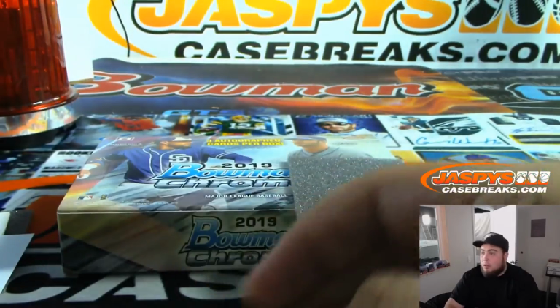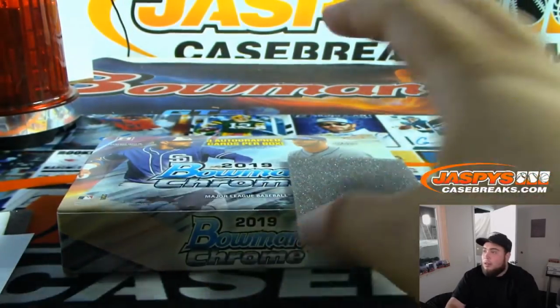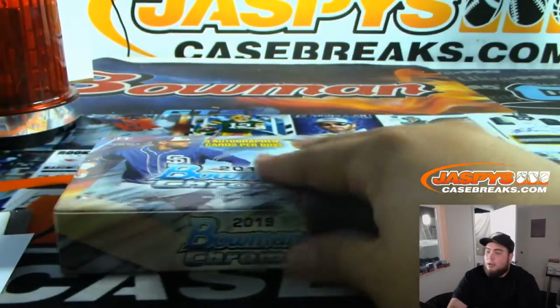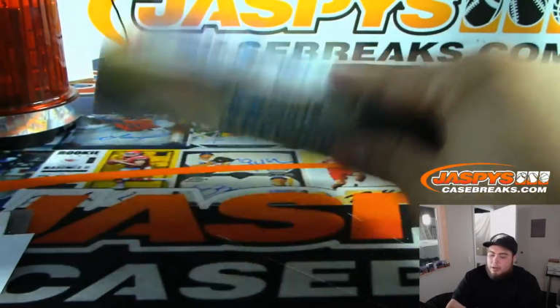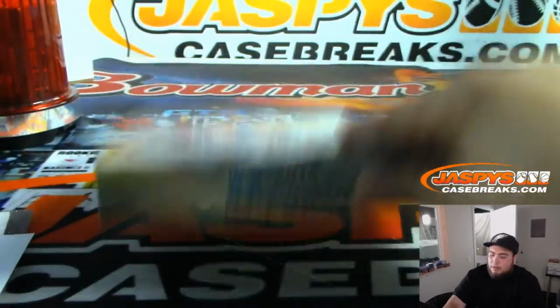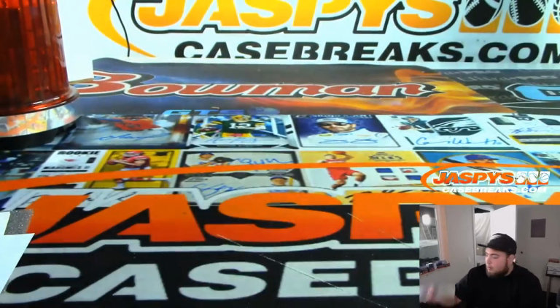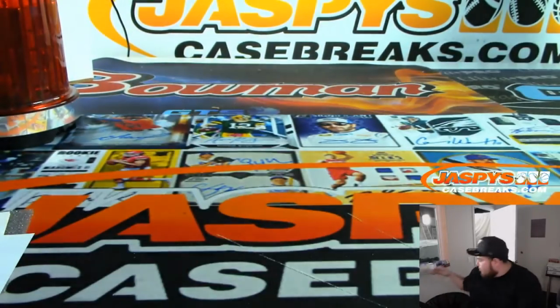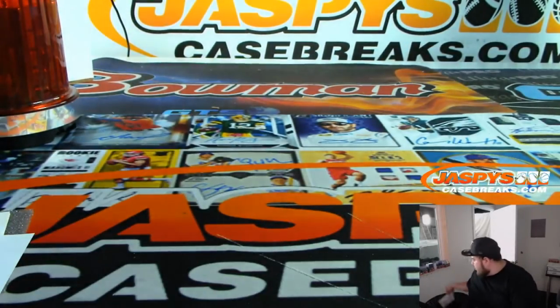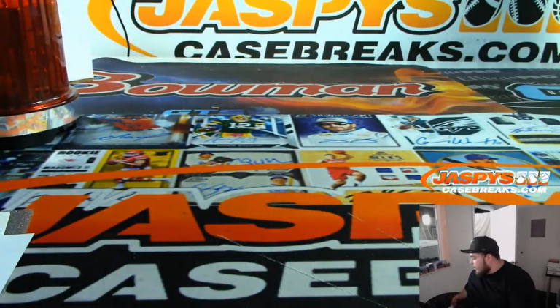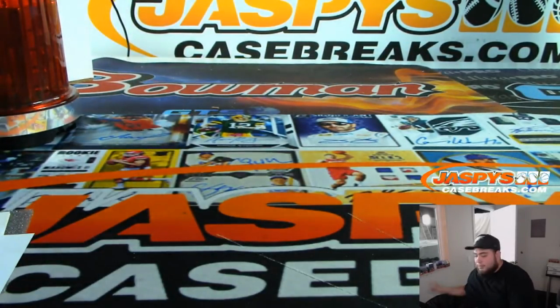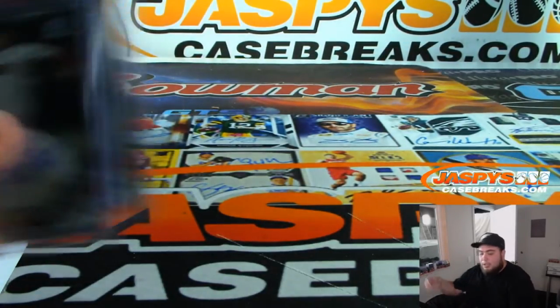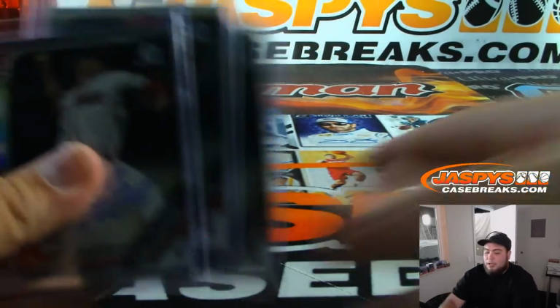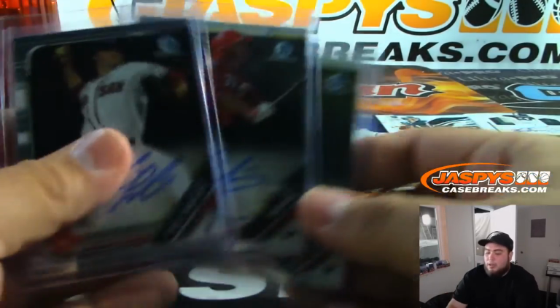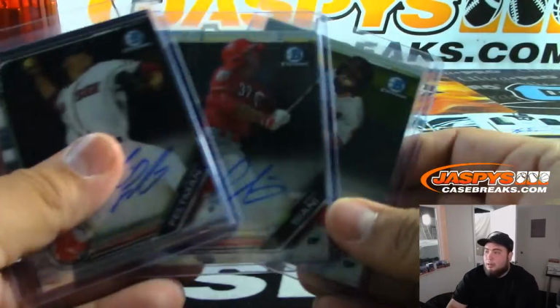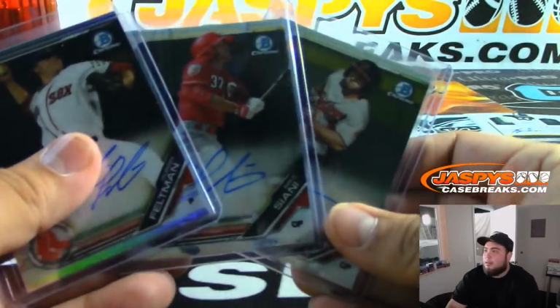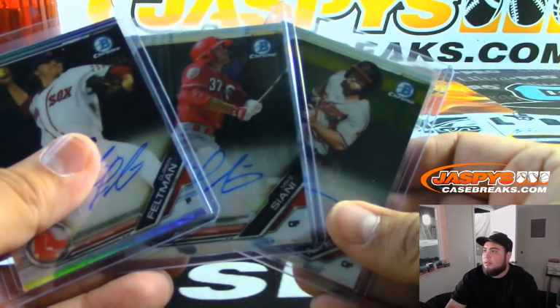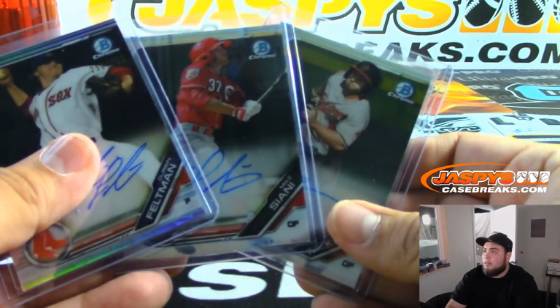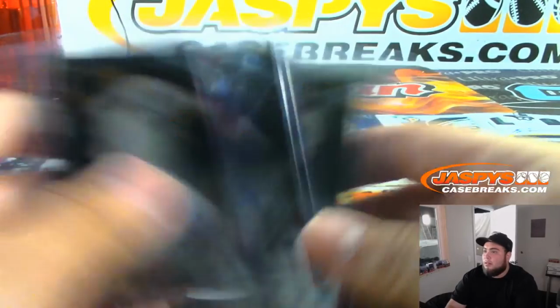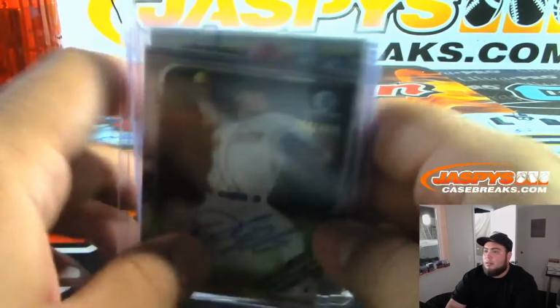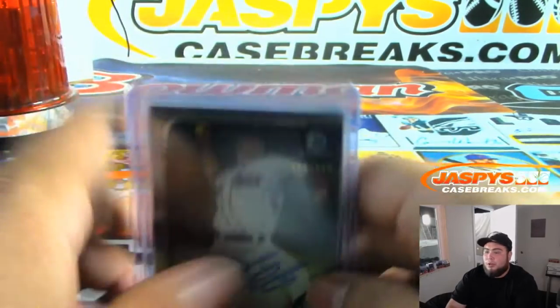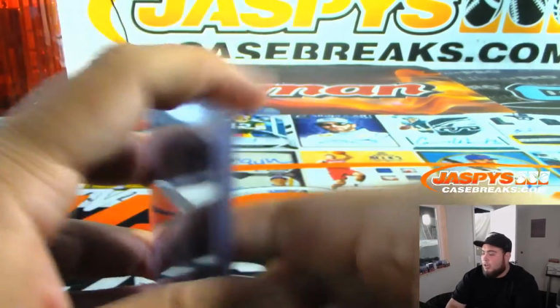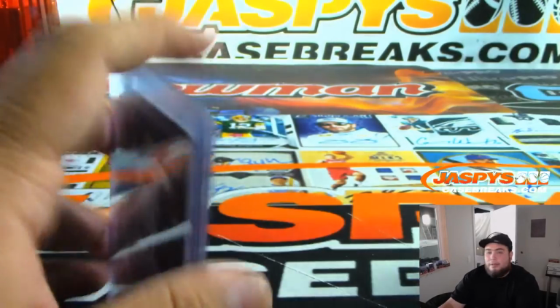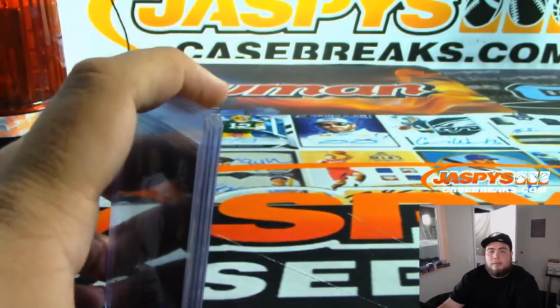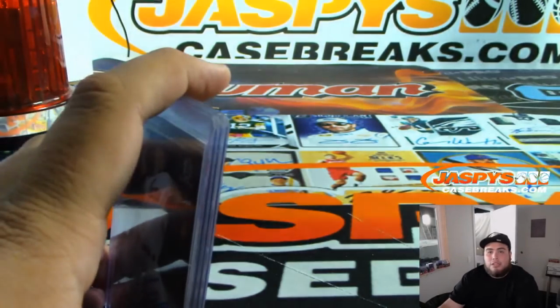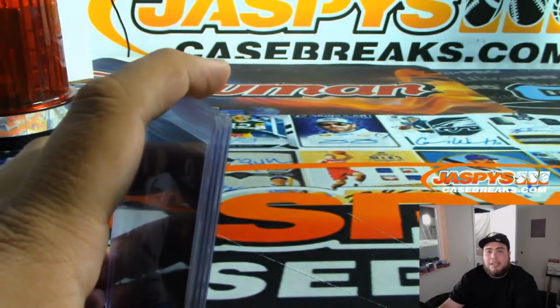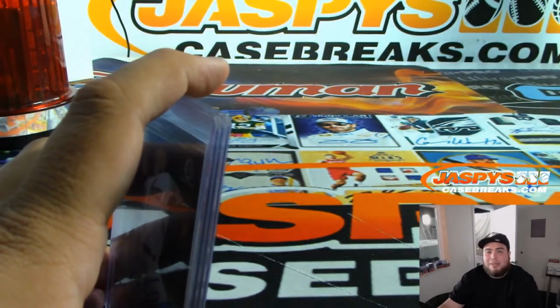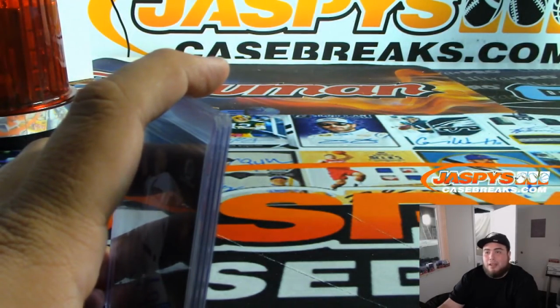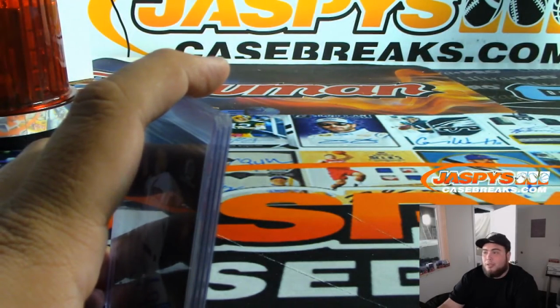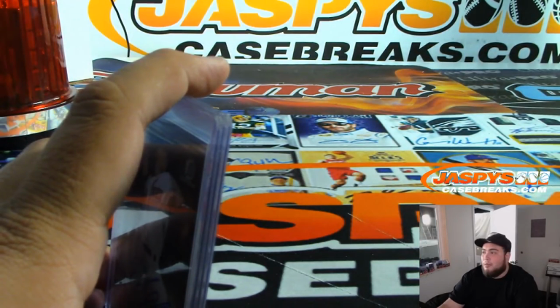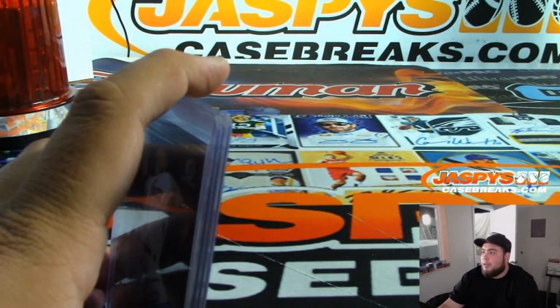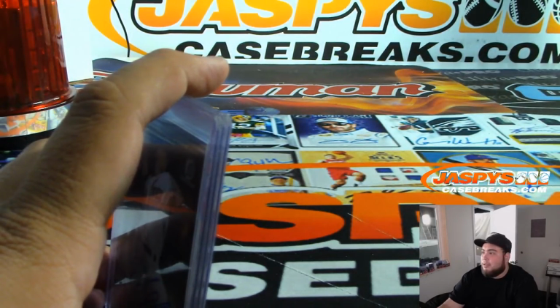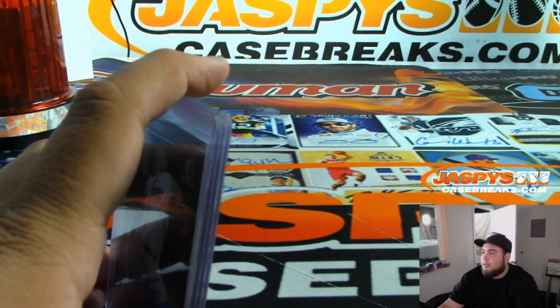And there you go Daniel, that was your personal box of HTA. Appreciate it man. JaspesCaseBreaks.com — check out more breaks. See you next time, thanks.